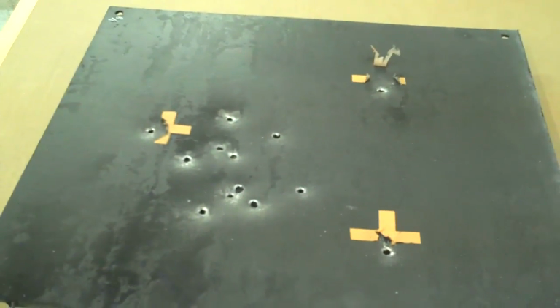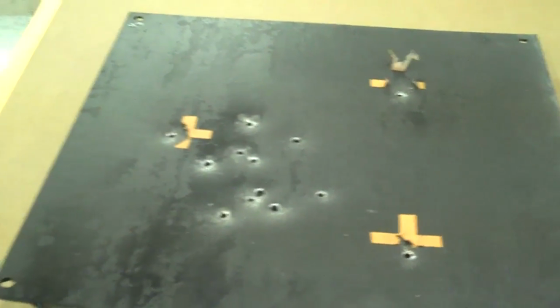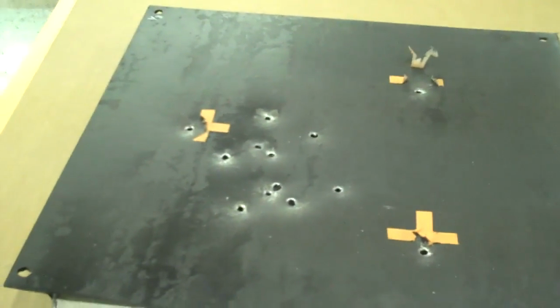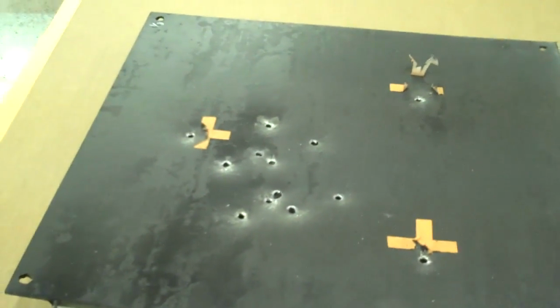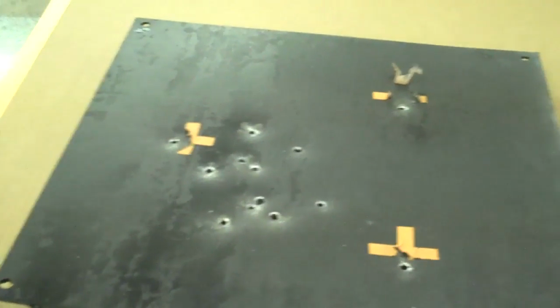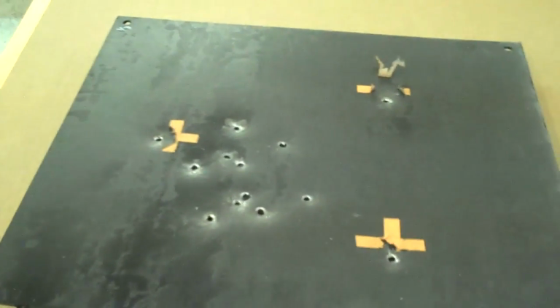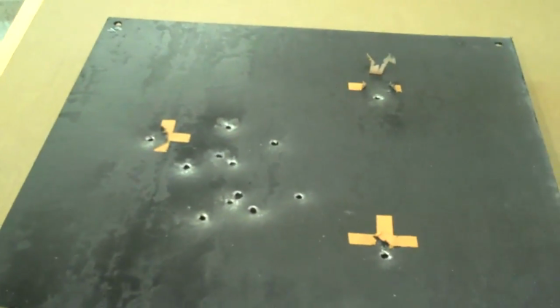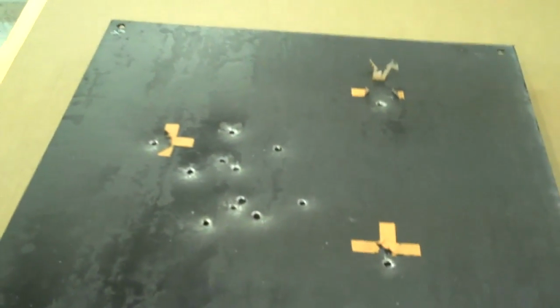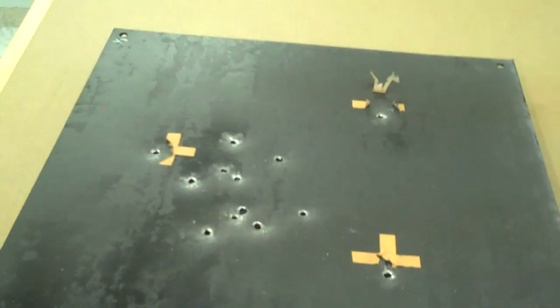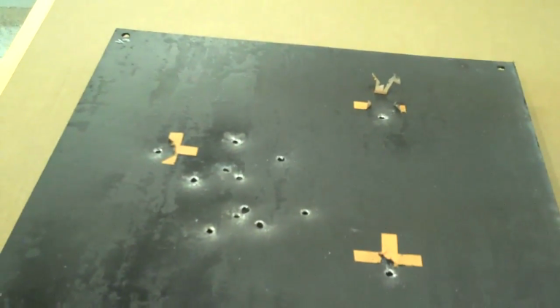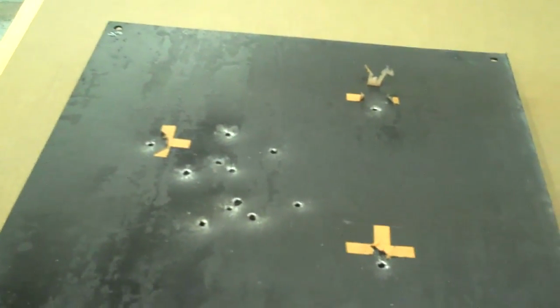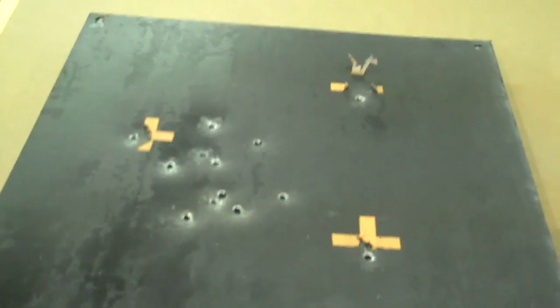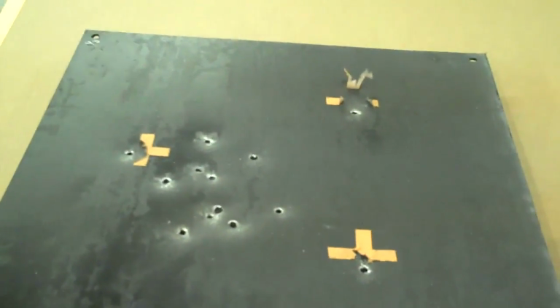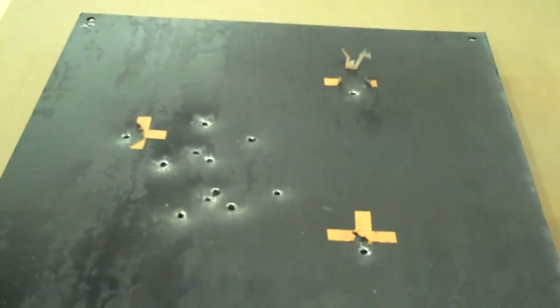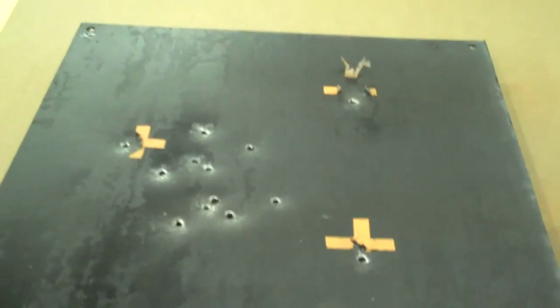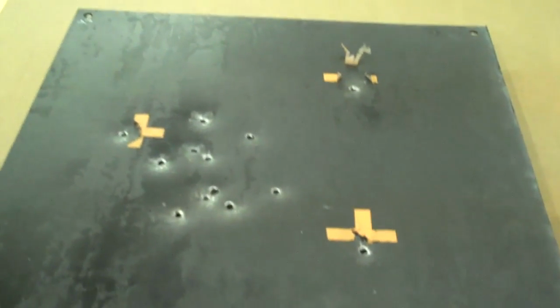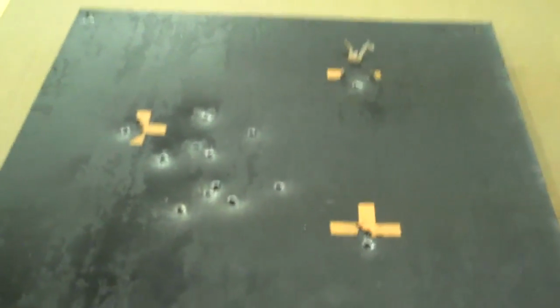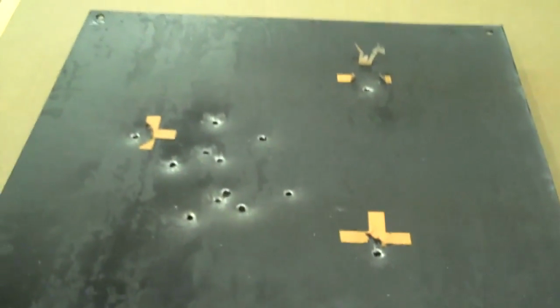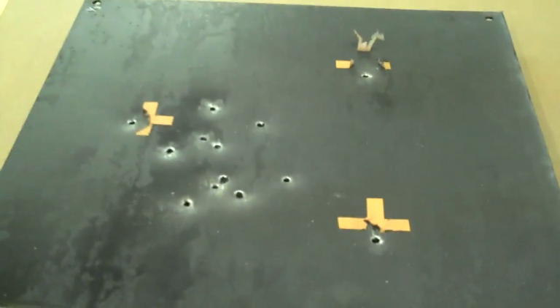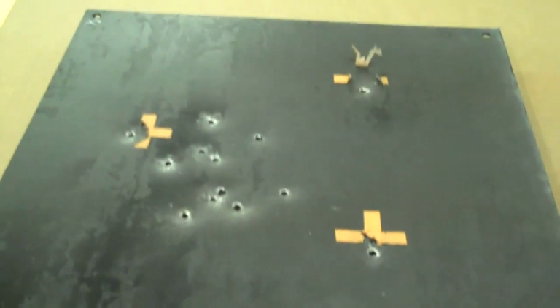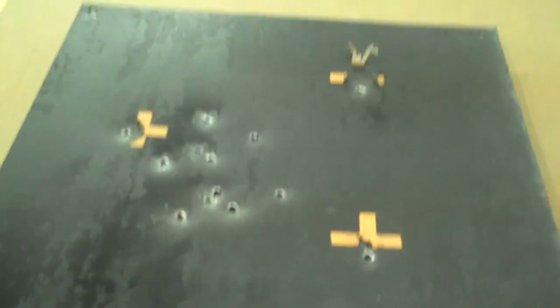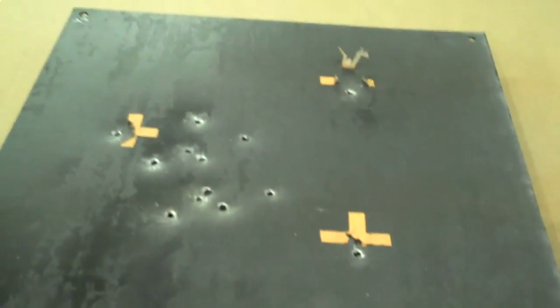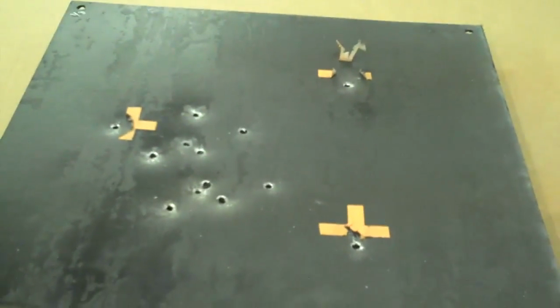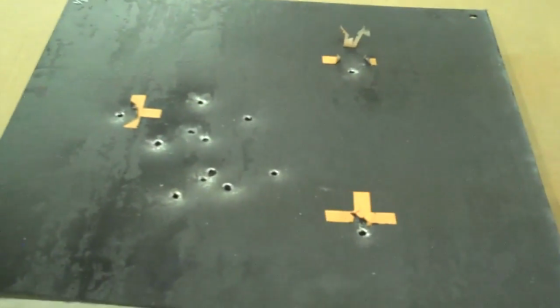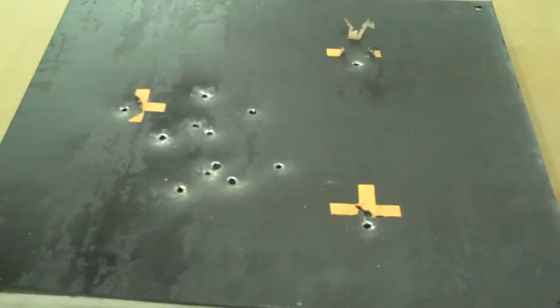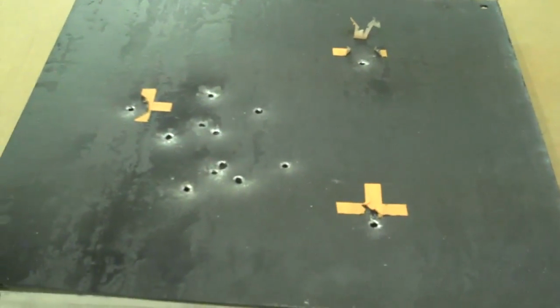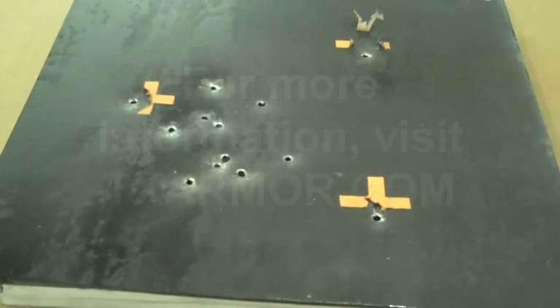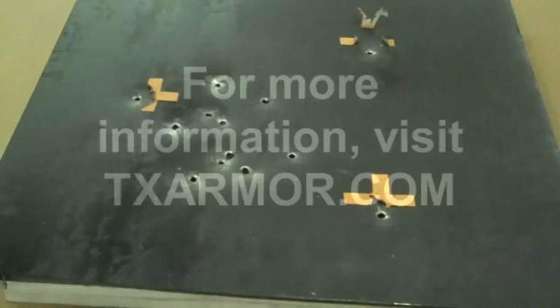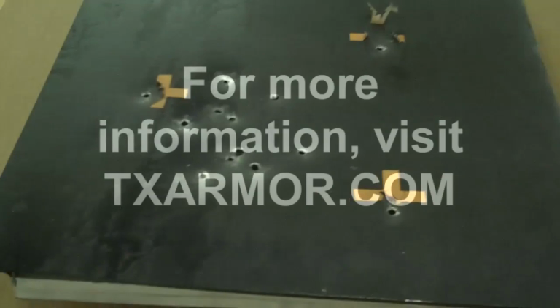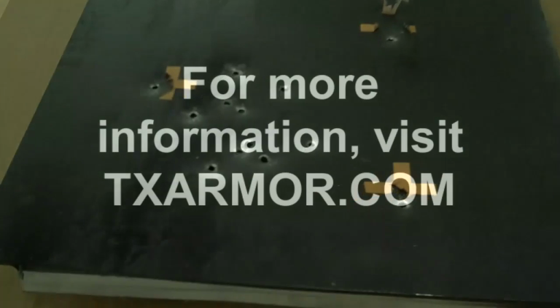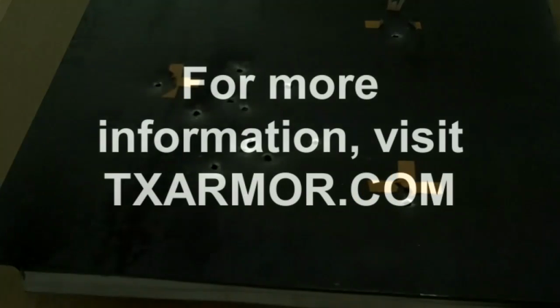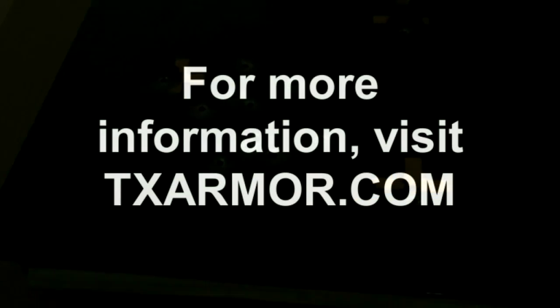The truth is this is one of the most dangerous rounds on the market — very difficult to stop.